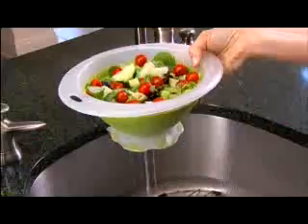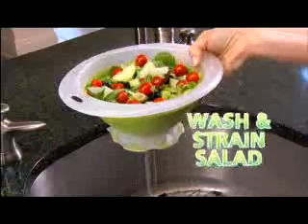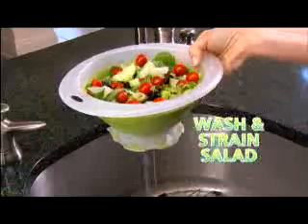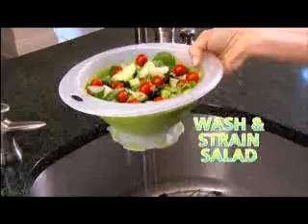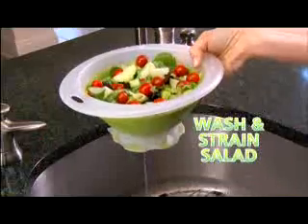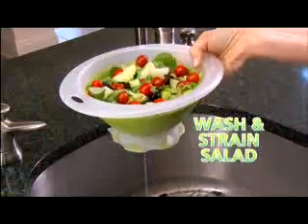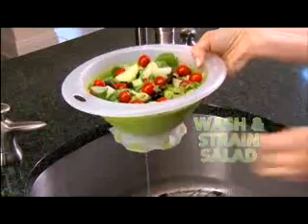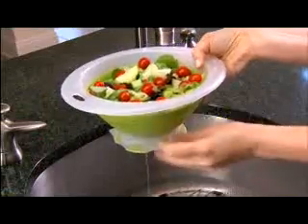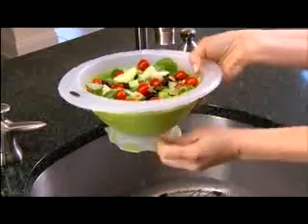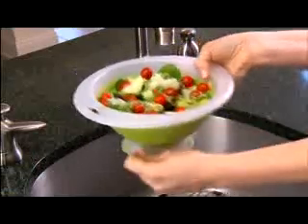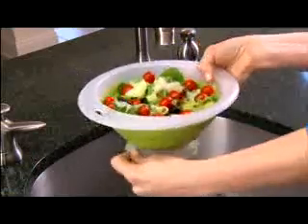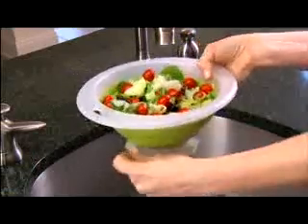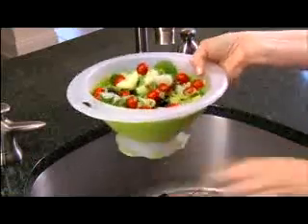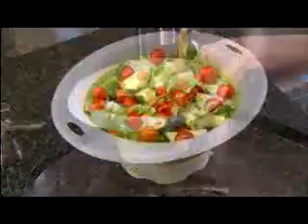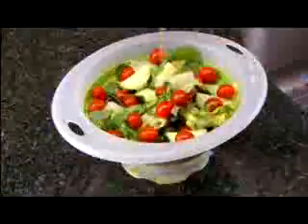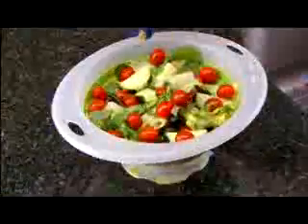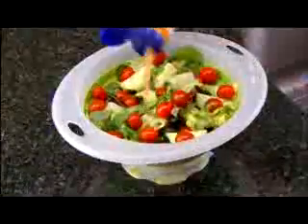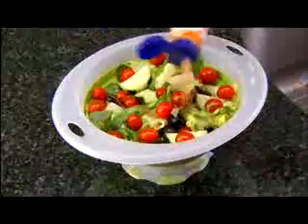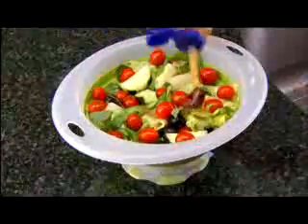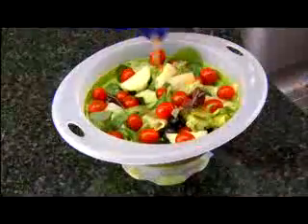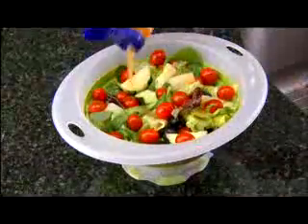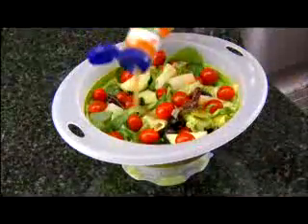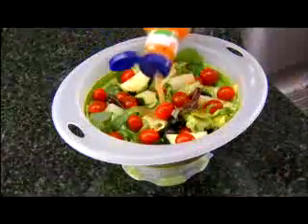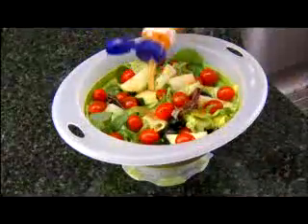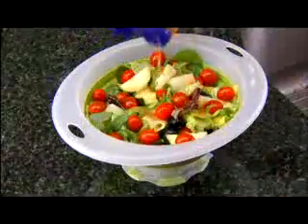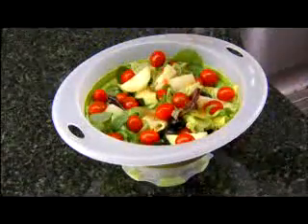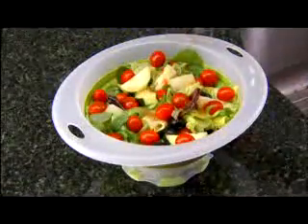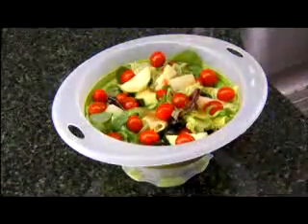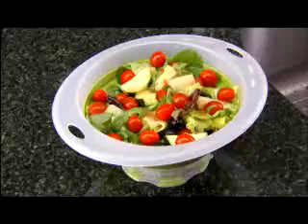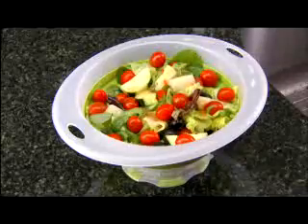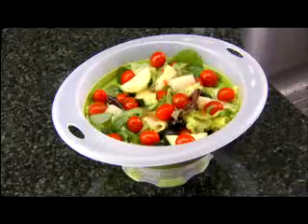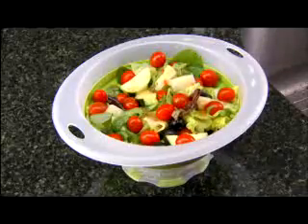Wash and strain salad. Then just close the holes, add the dressing, and it's ready to serve — all in the same bowl.